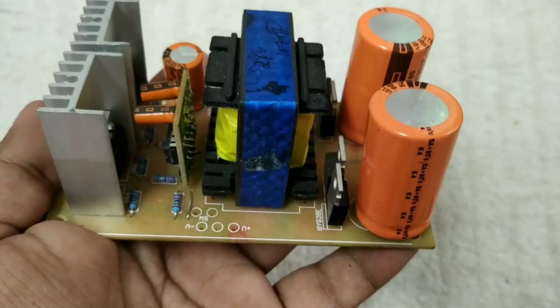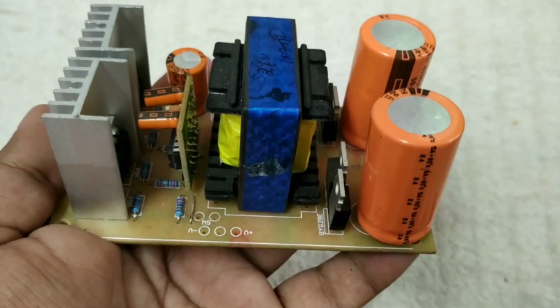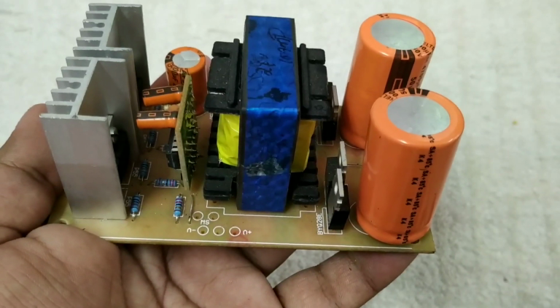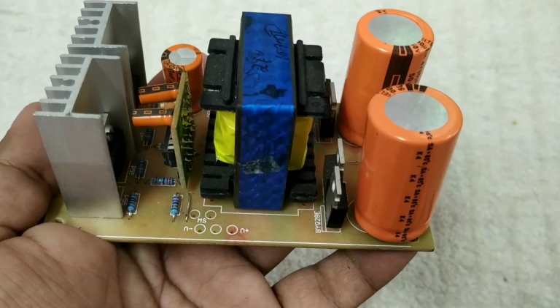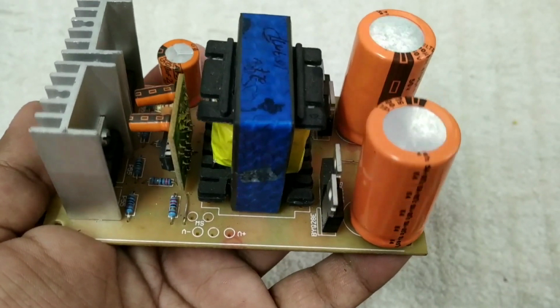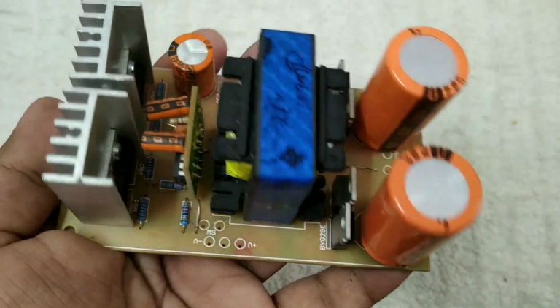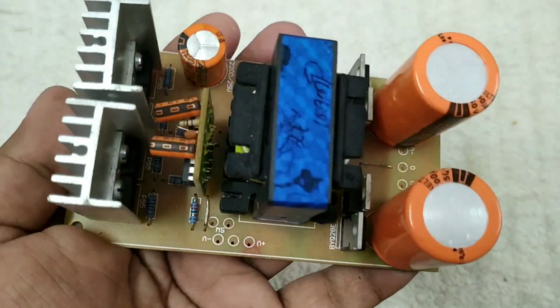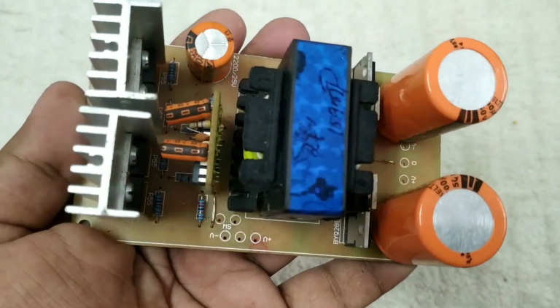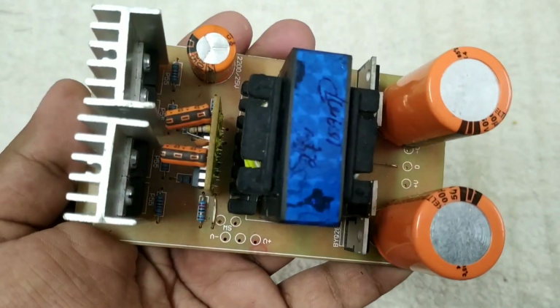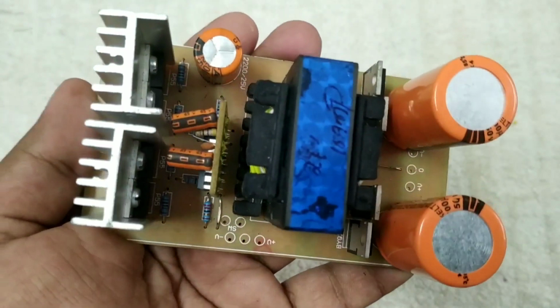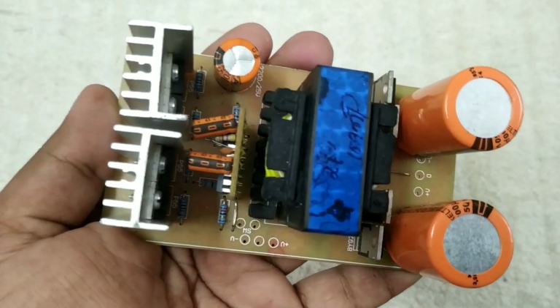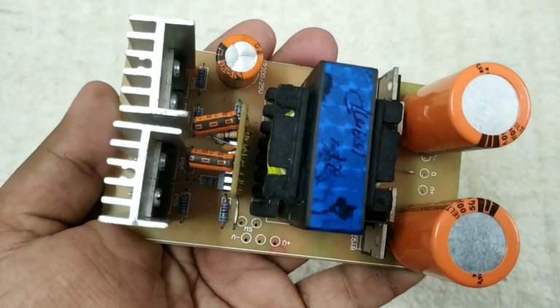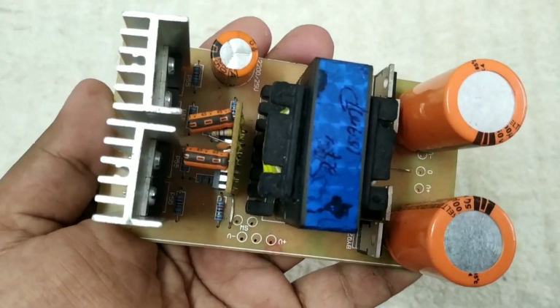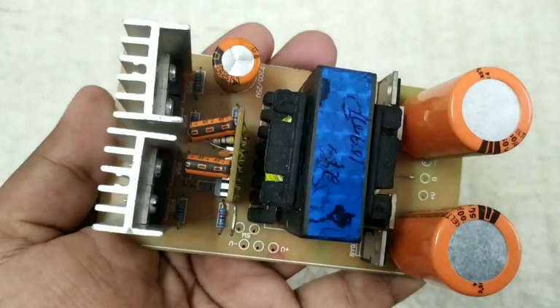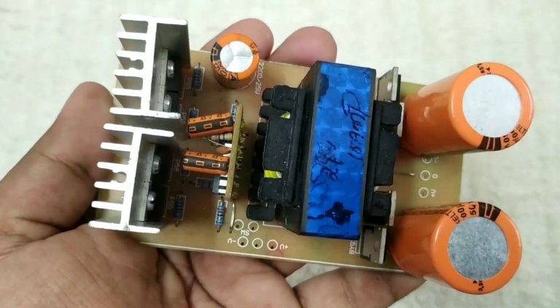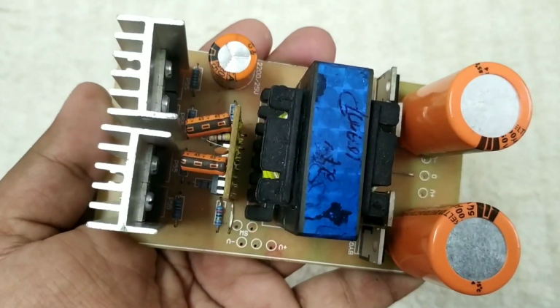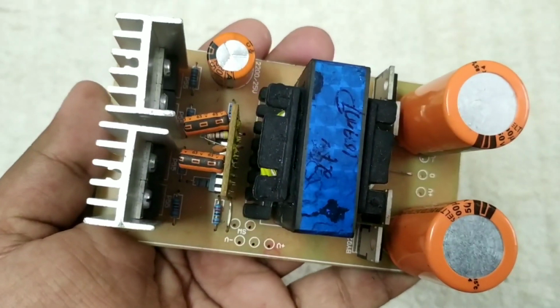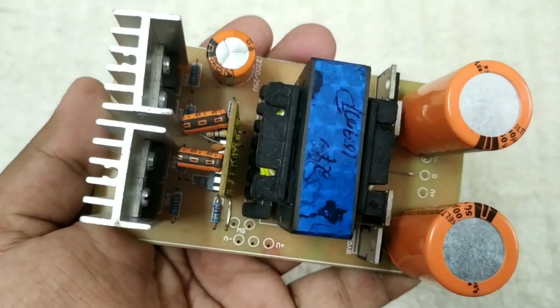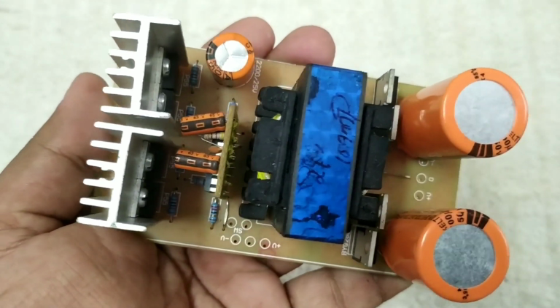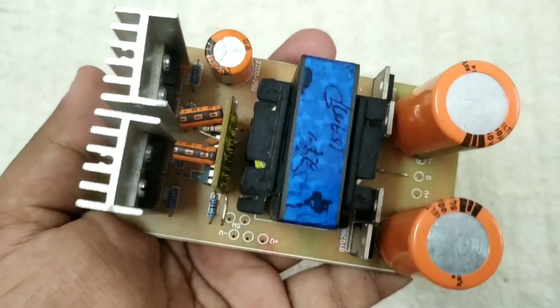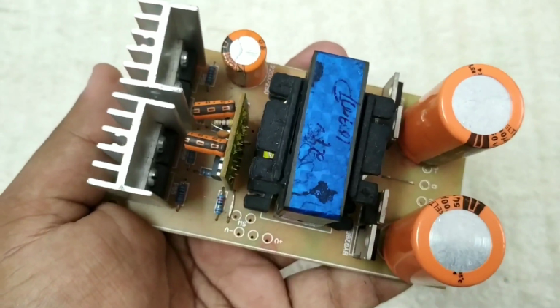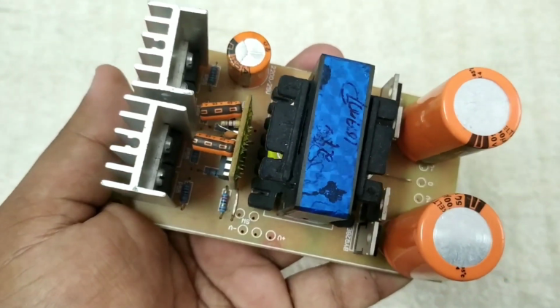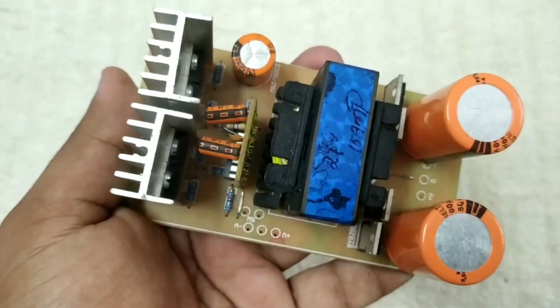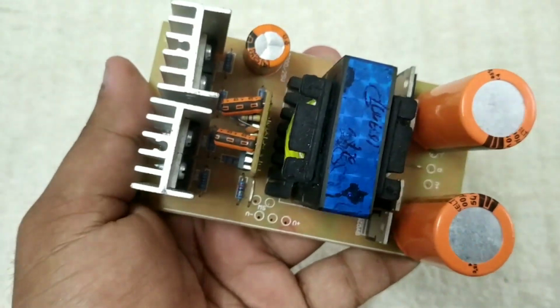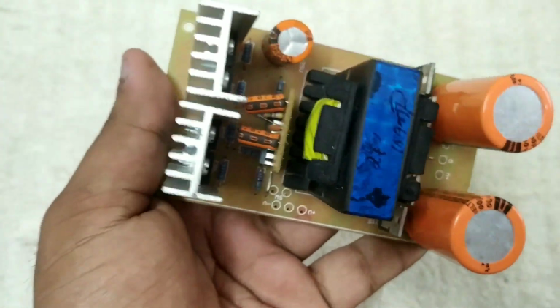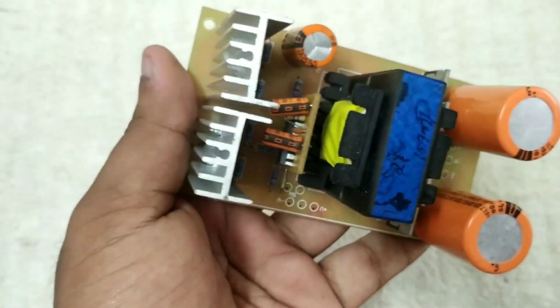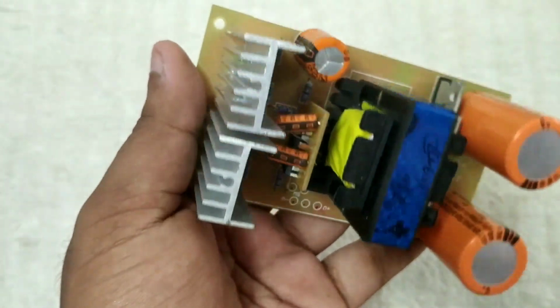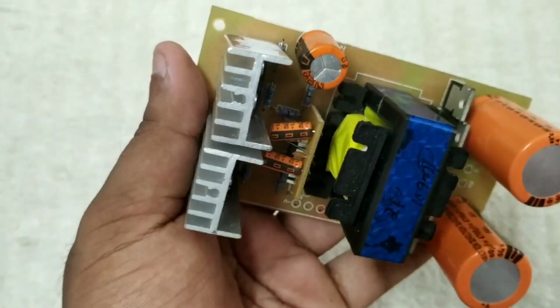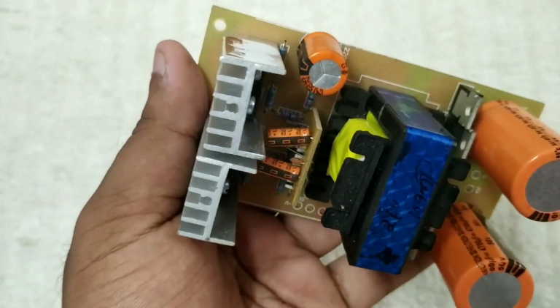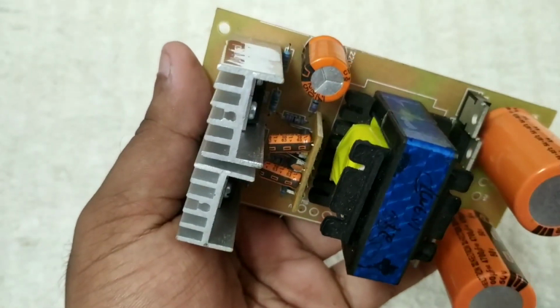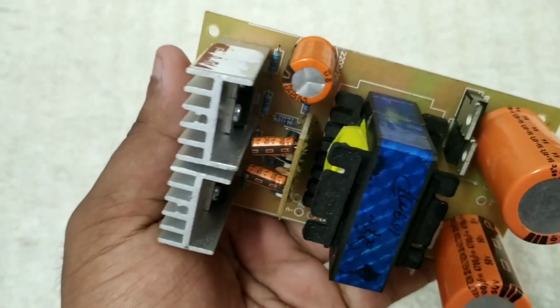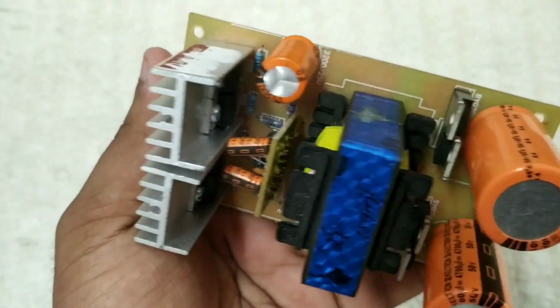It has a lot of components like this. It has a capacitor, a lot of resistors, a lot of MOSFETs, and a lot of diodes.